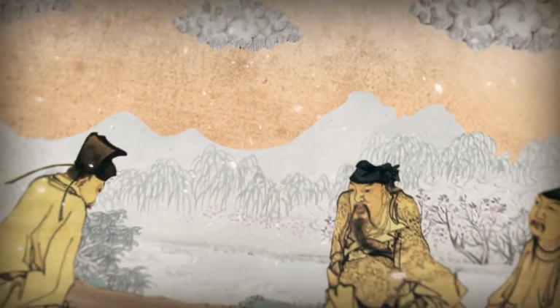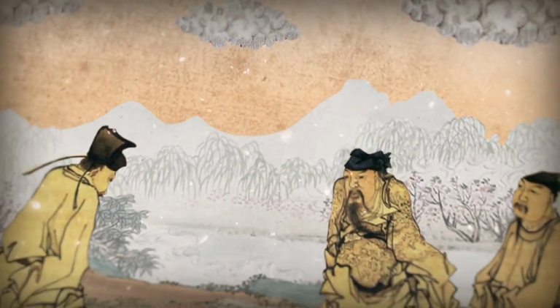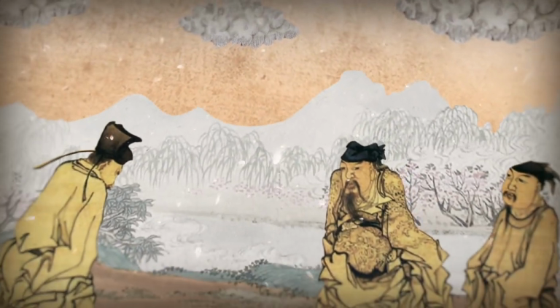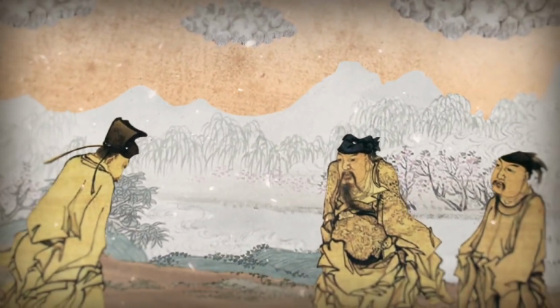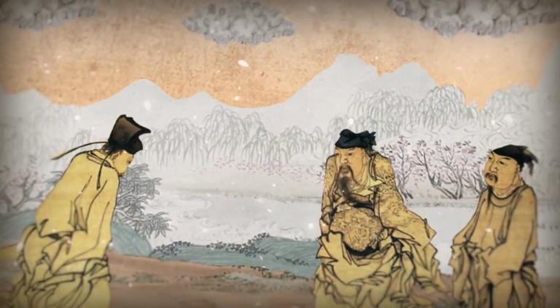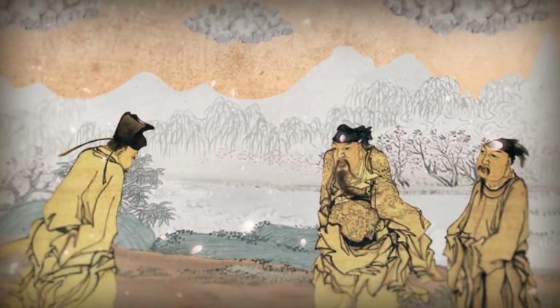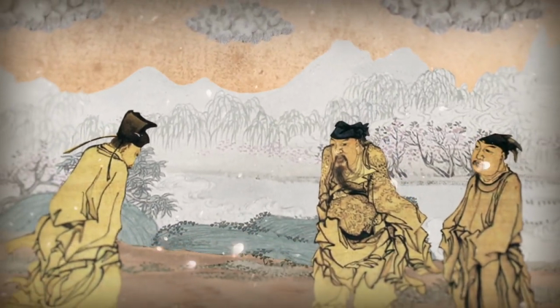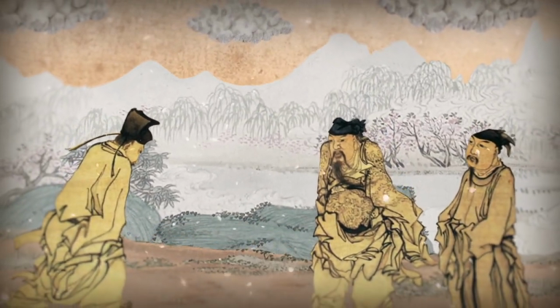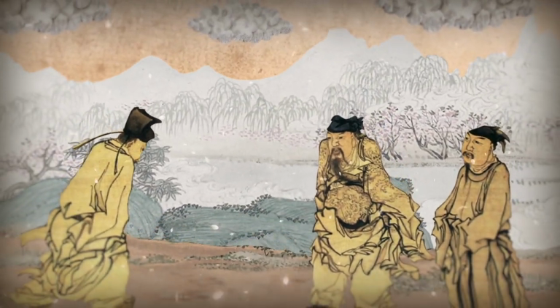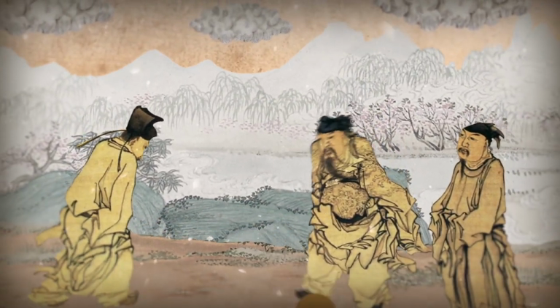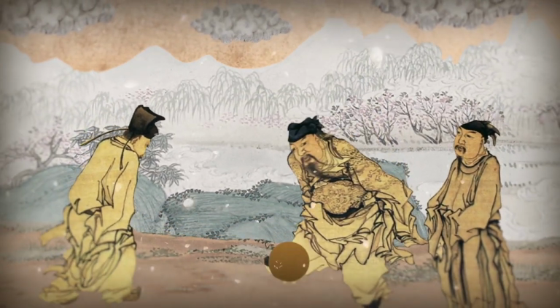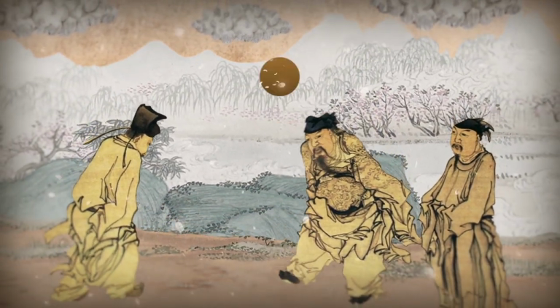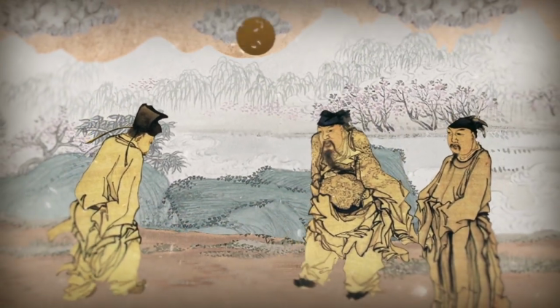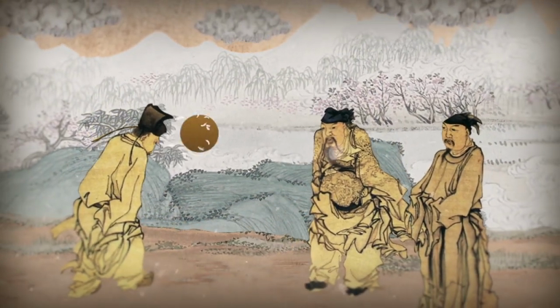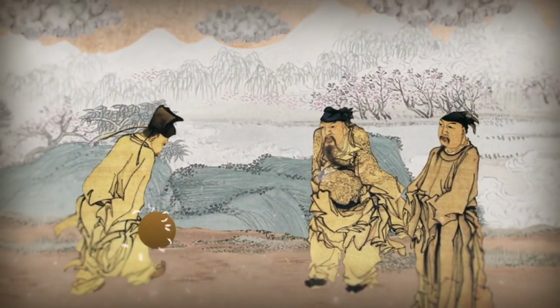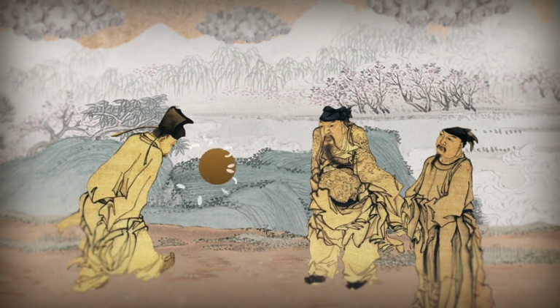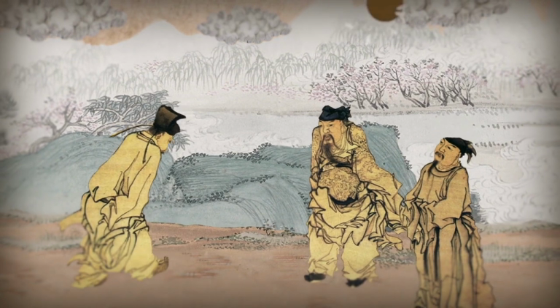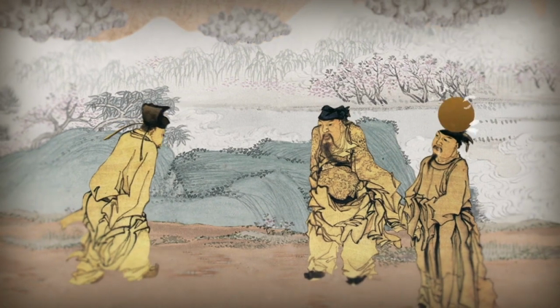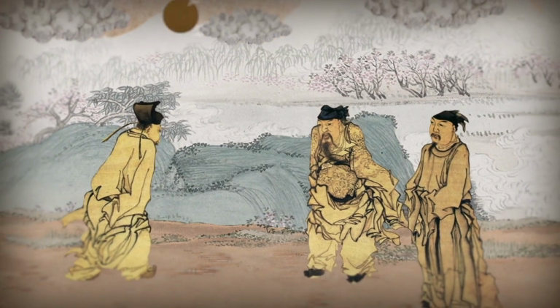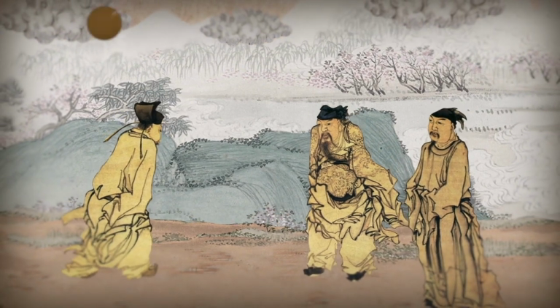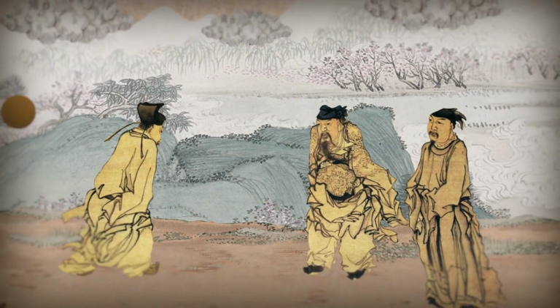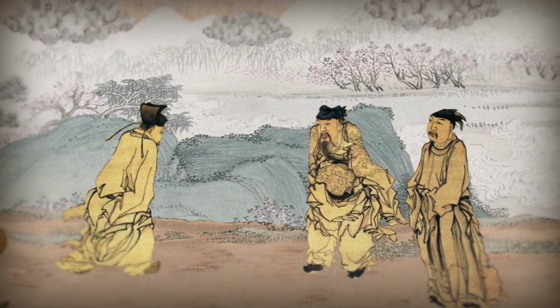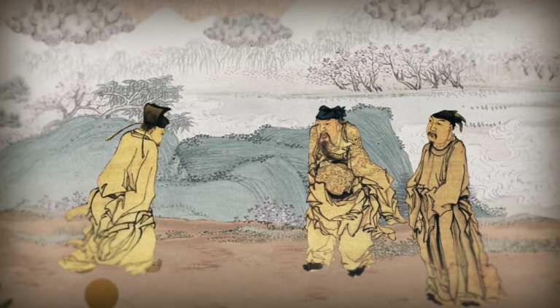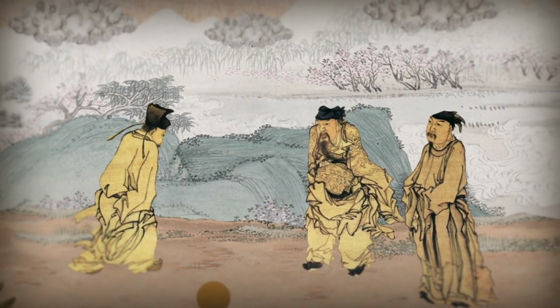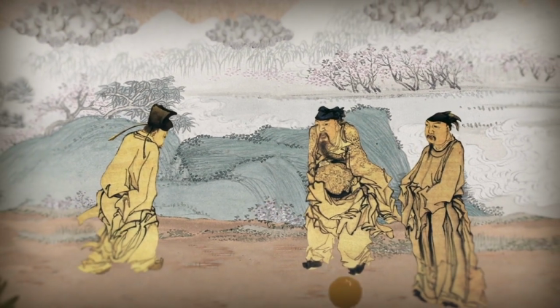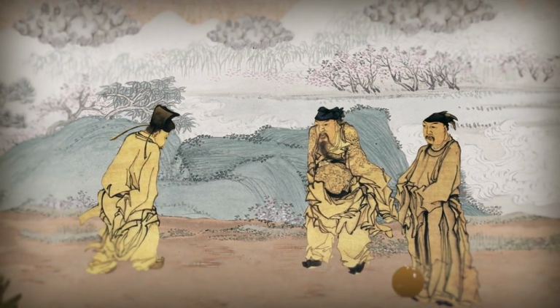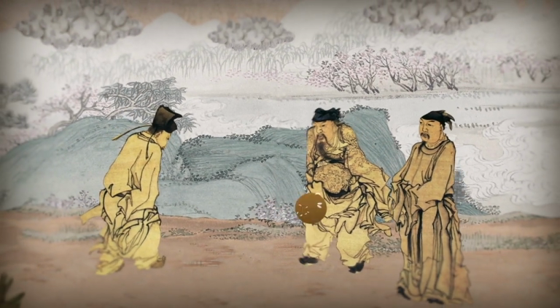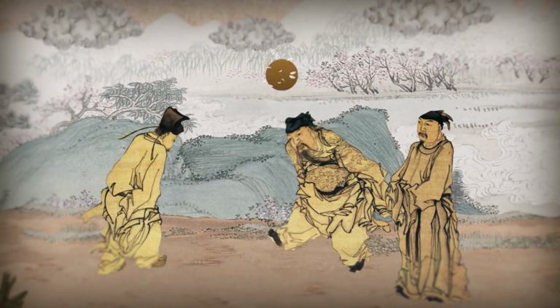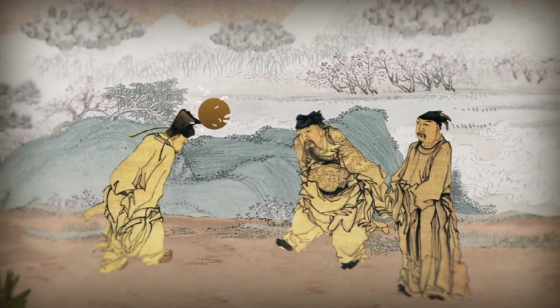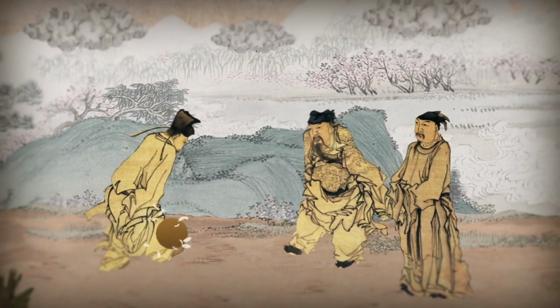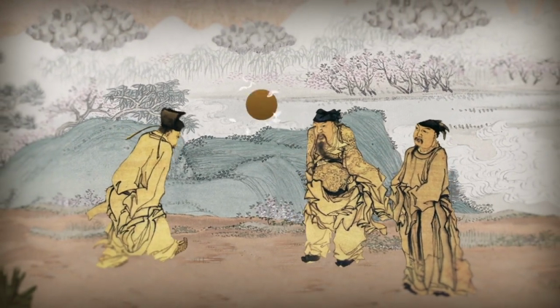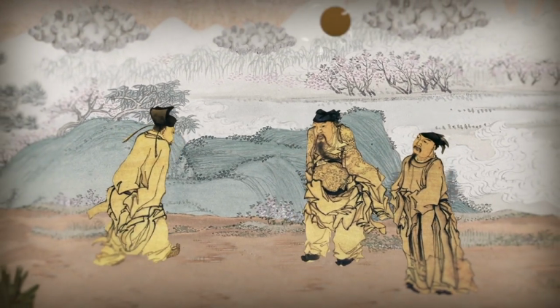In the second century BC, a Chinese football game called Guju appeared first in the Qin and Han dynasty.